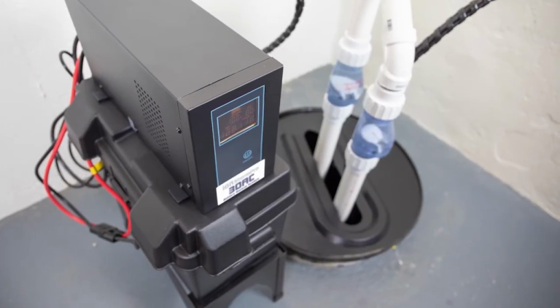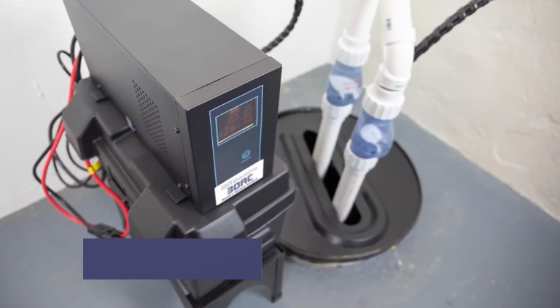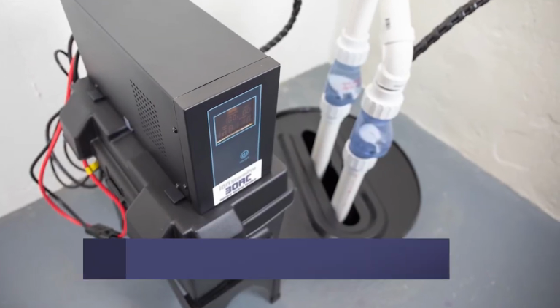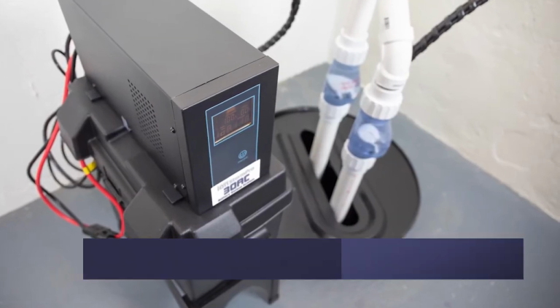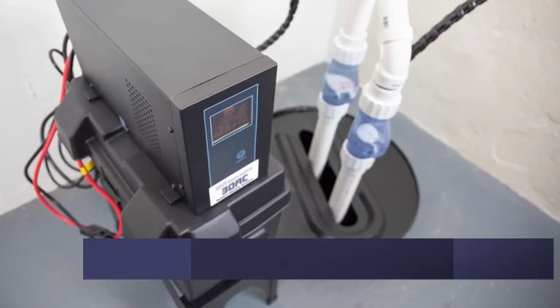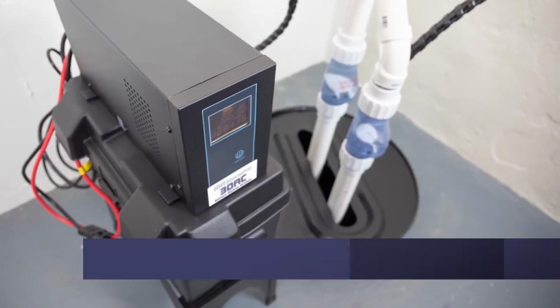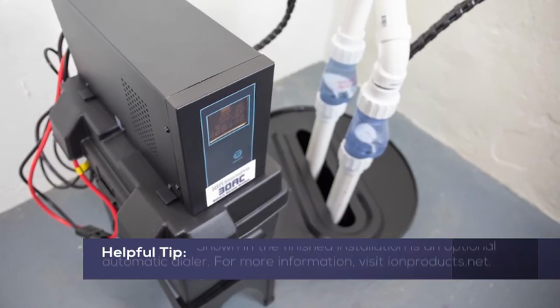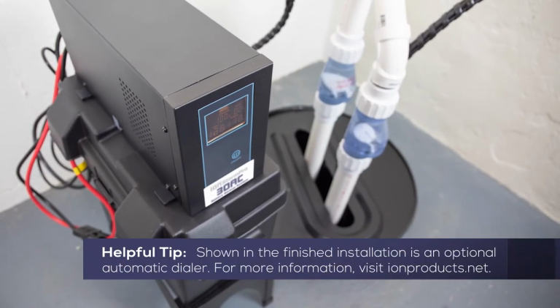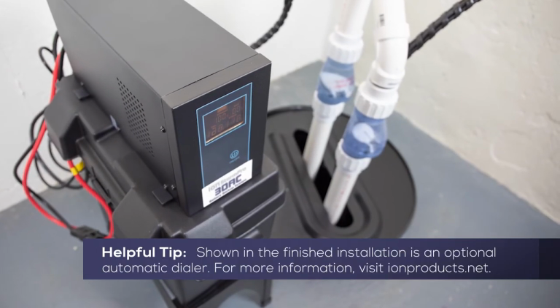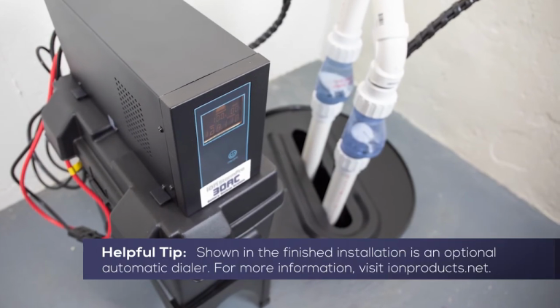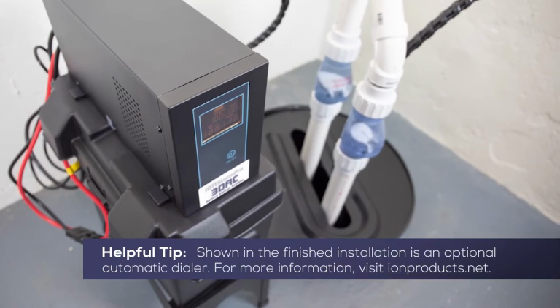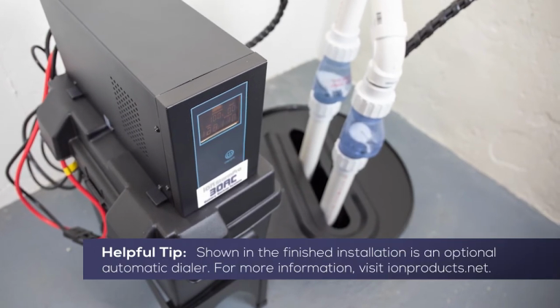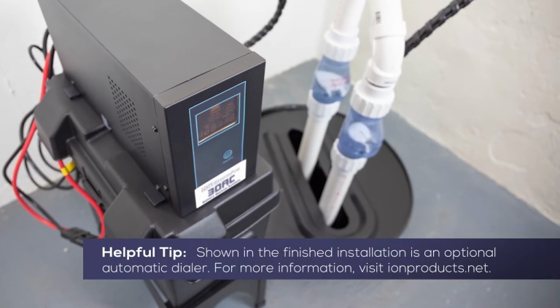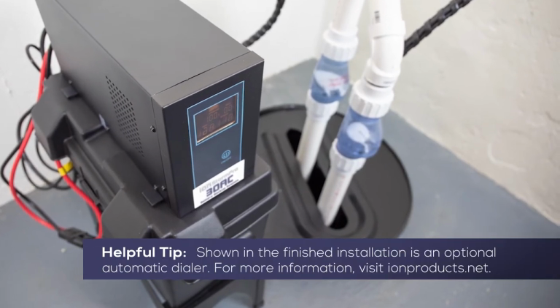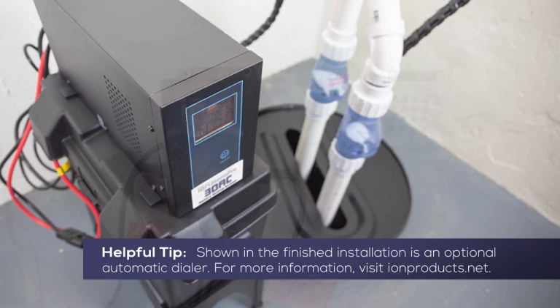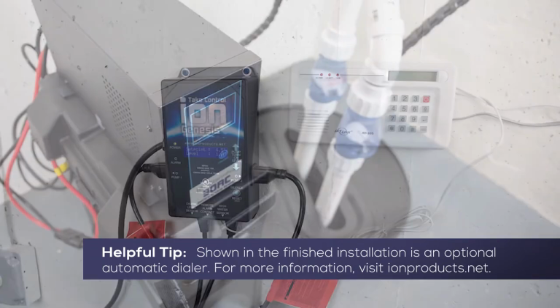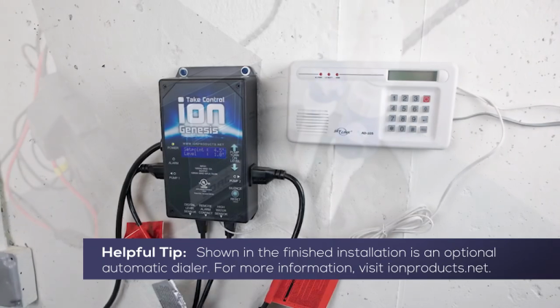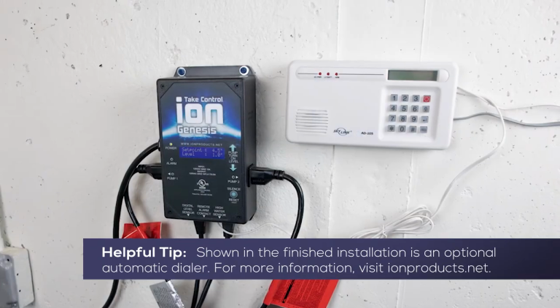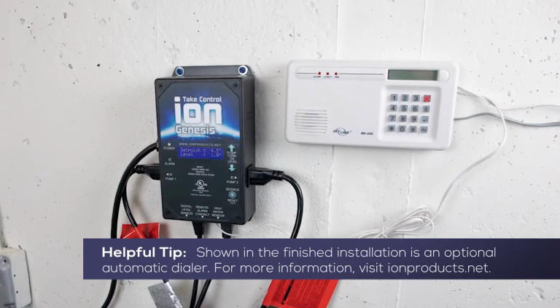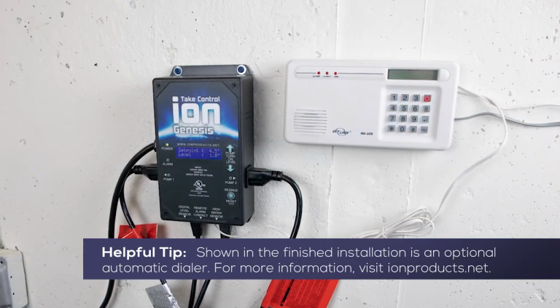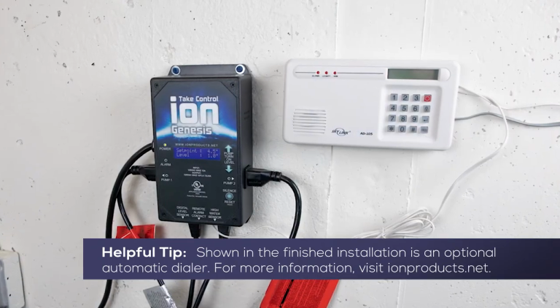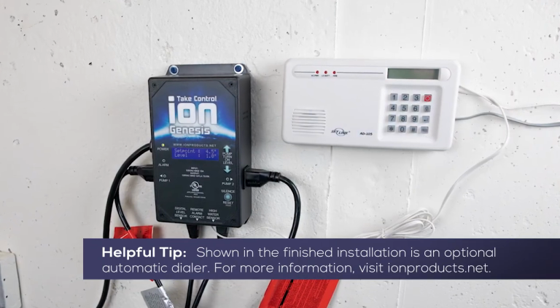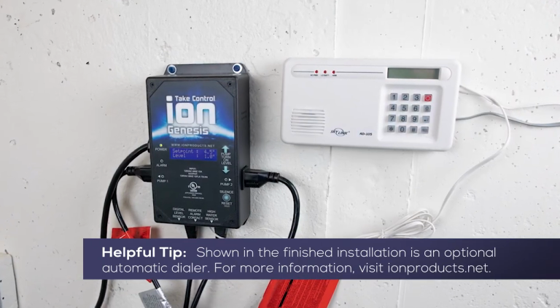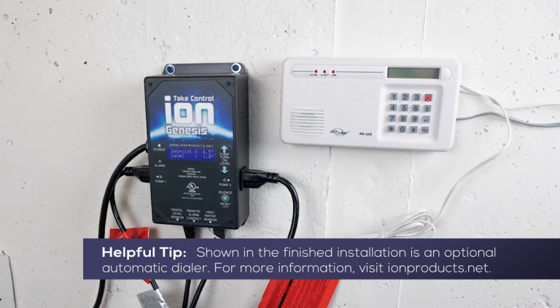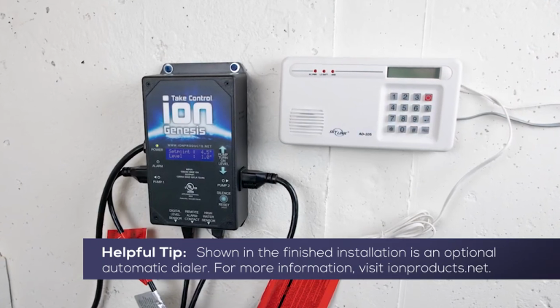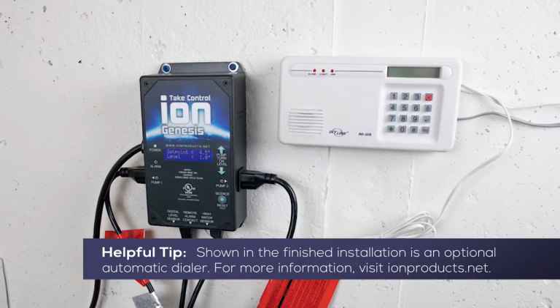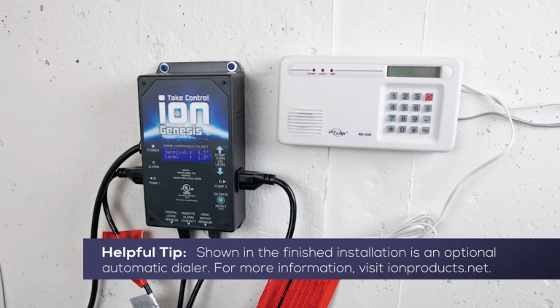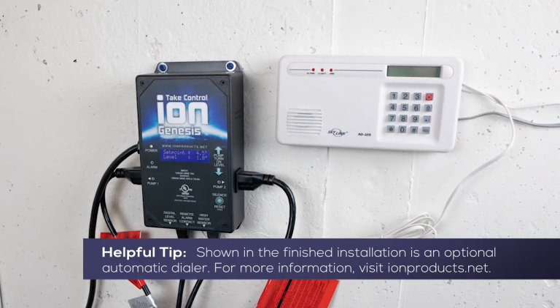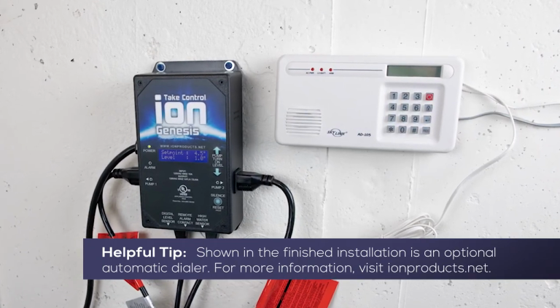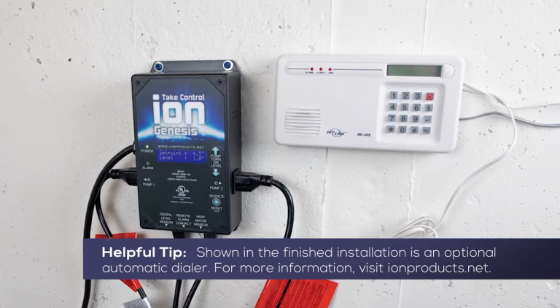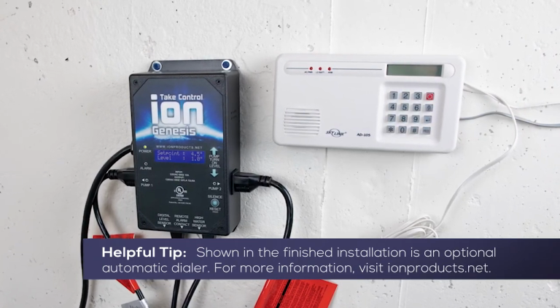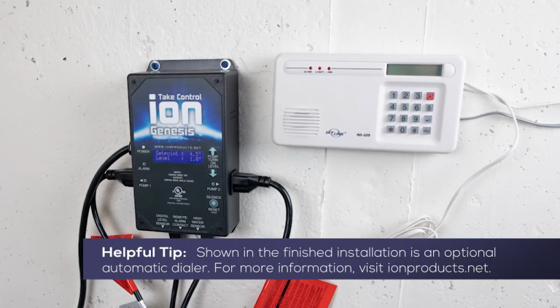Installation of the ION Technologies 30ACI Deluxe Battery Backup System is now complete.